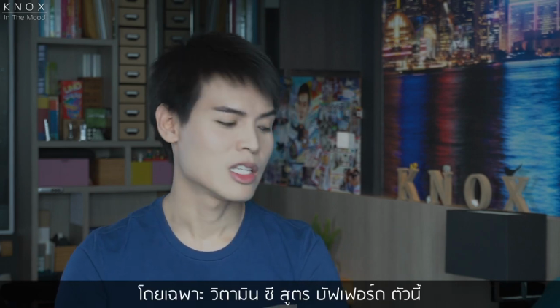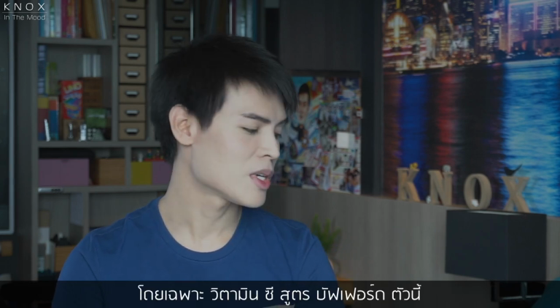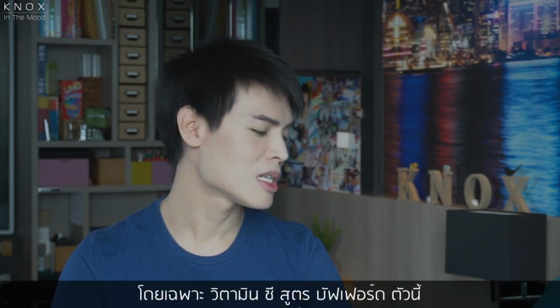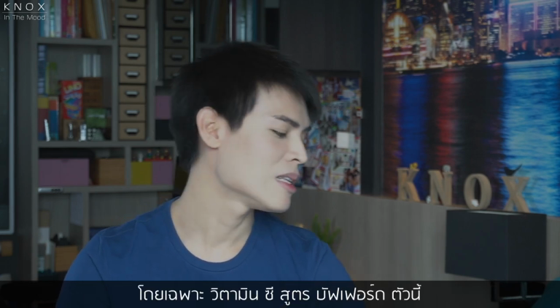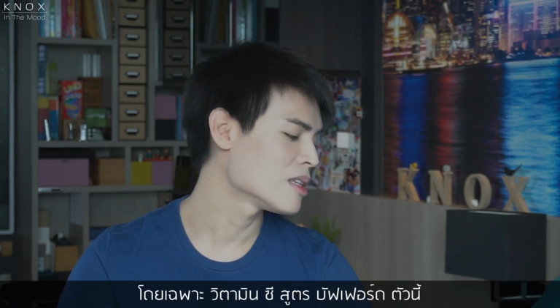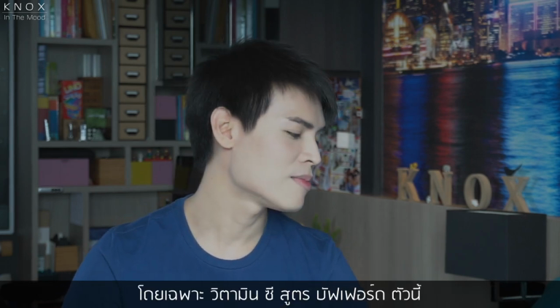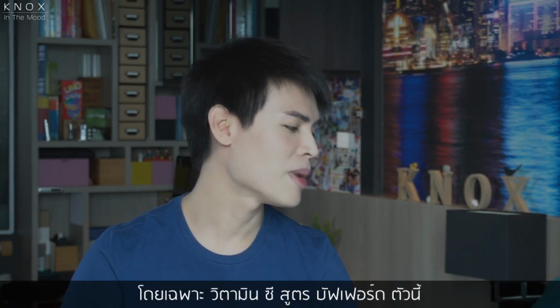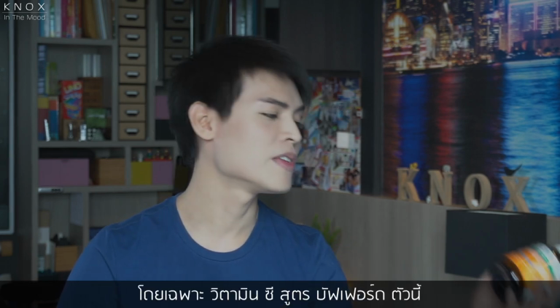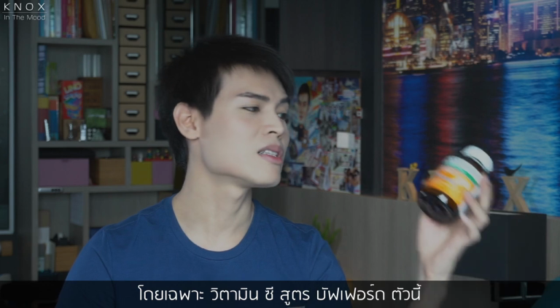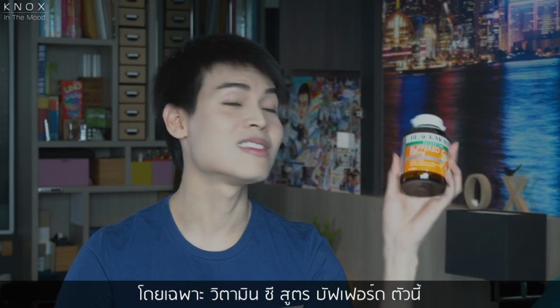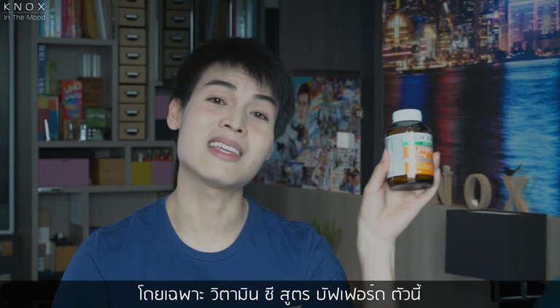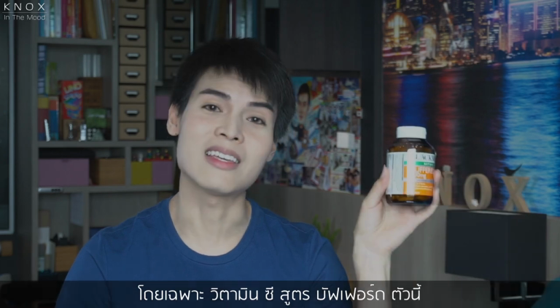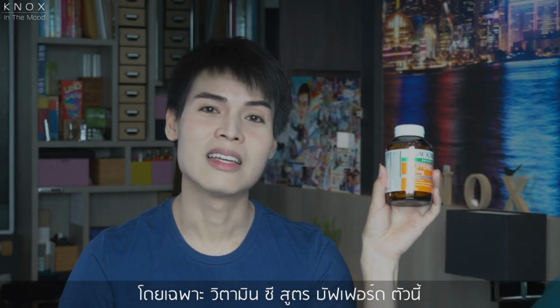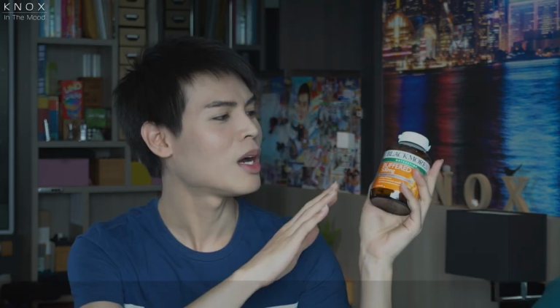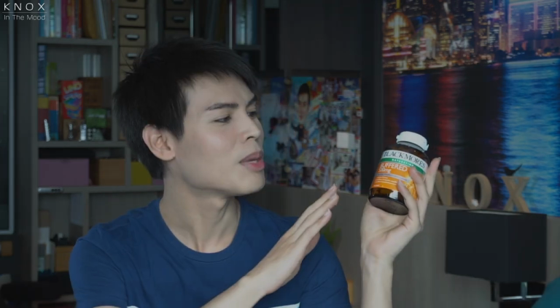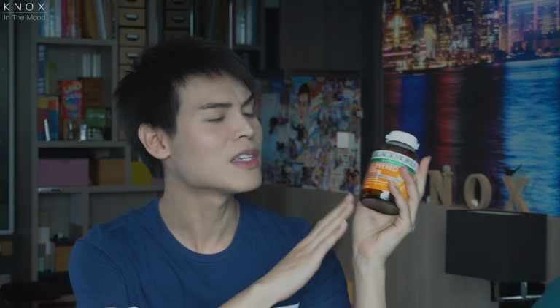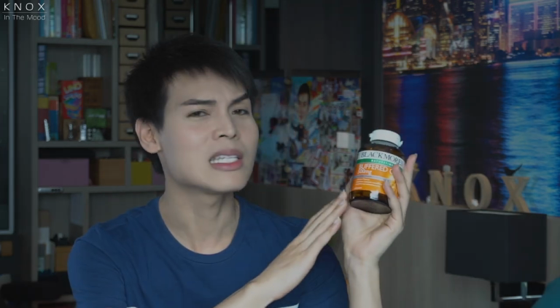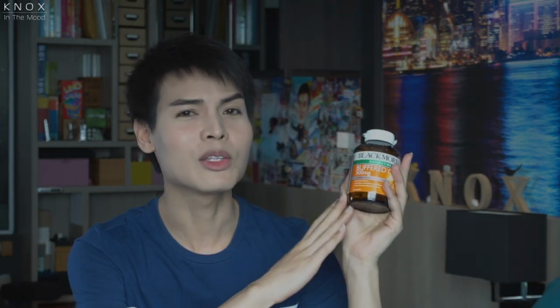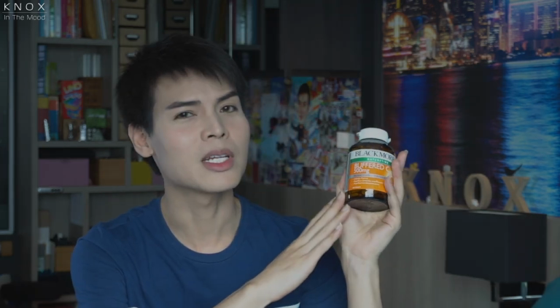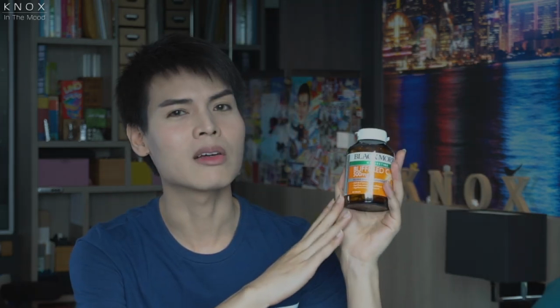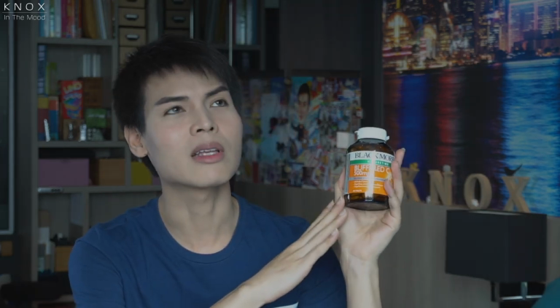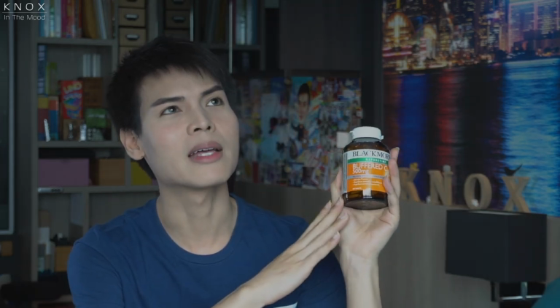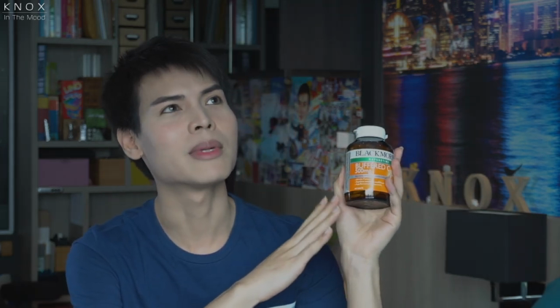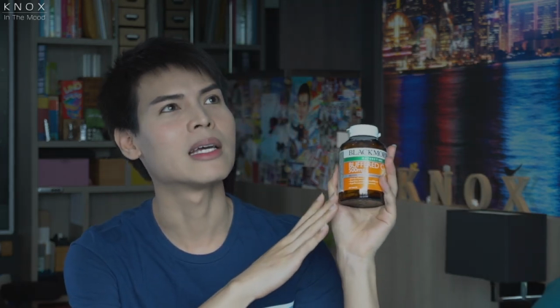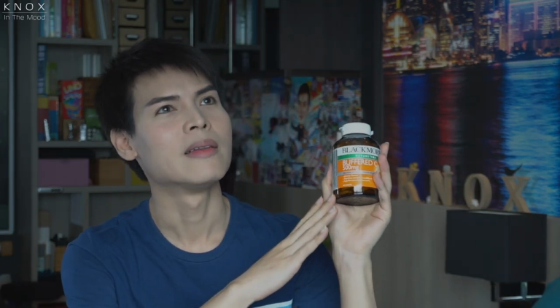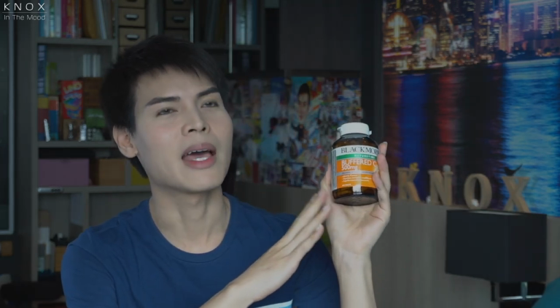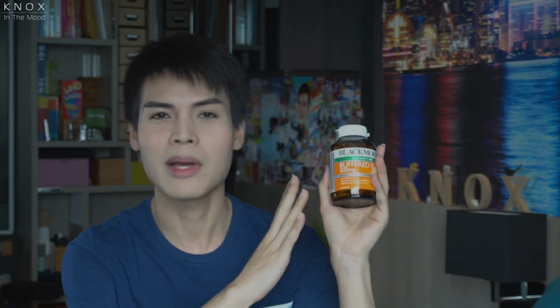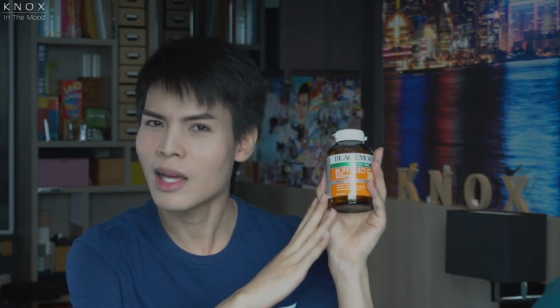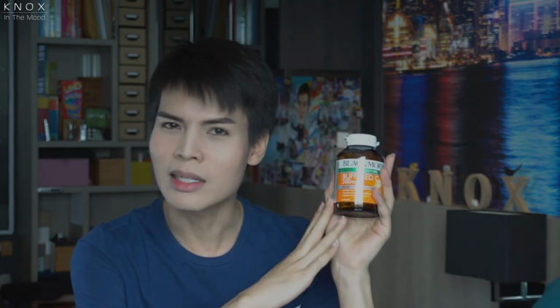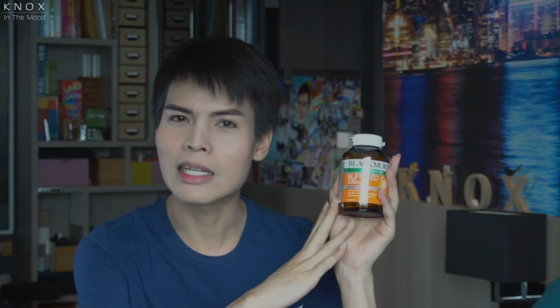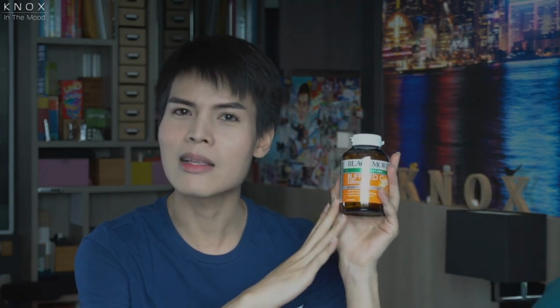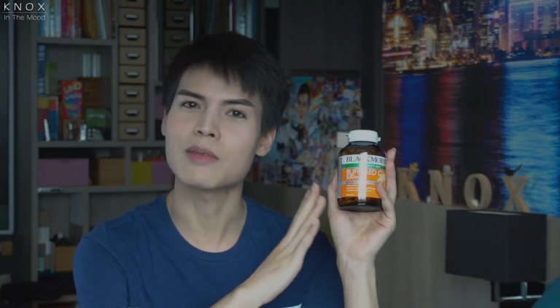Especially this Buffer C. Buffer C — I've been using this for years and years.